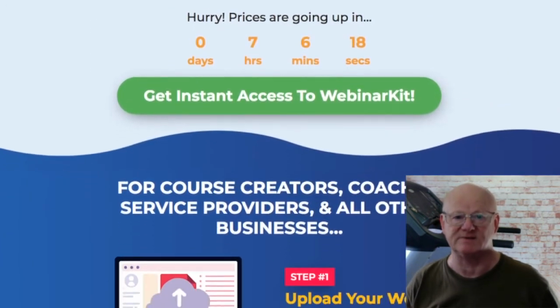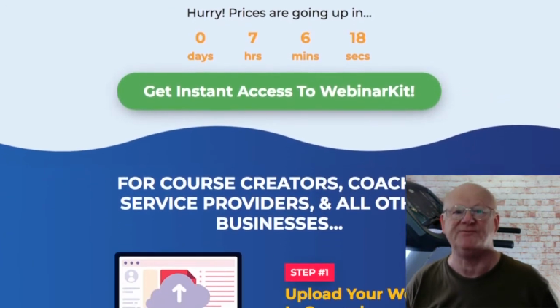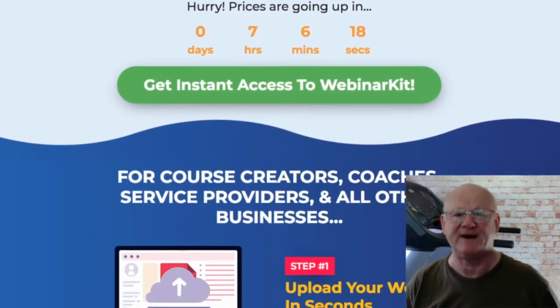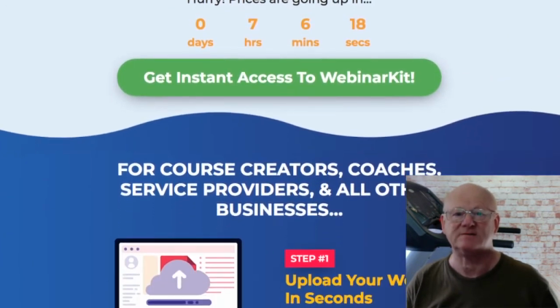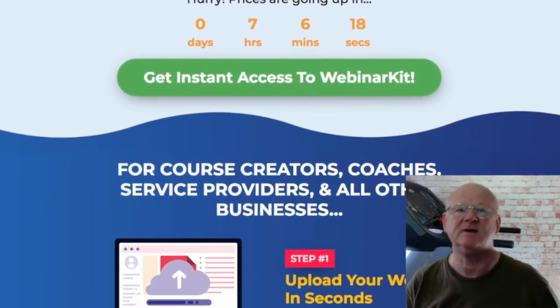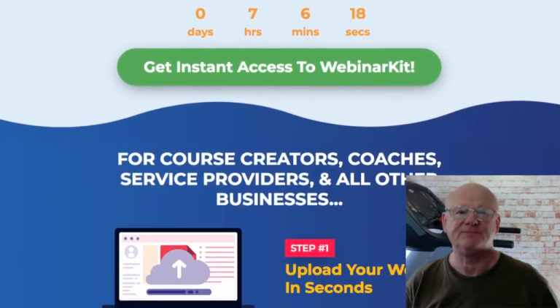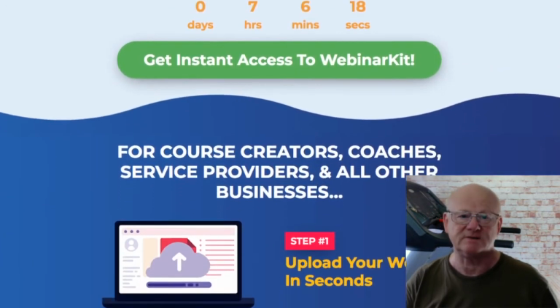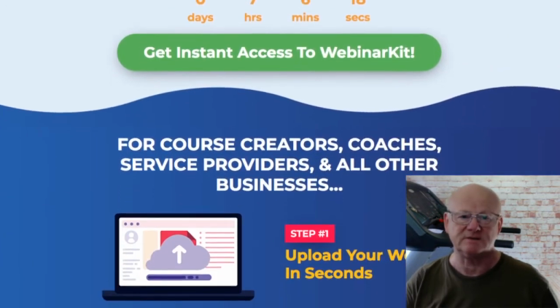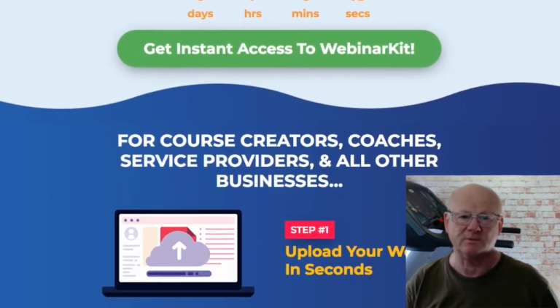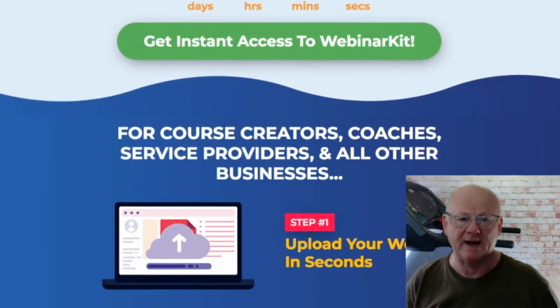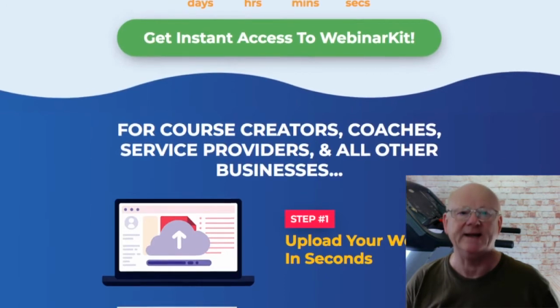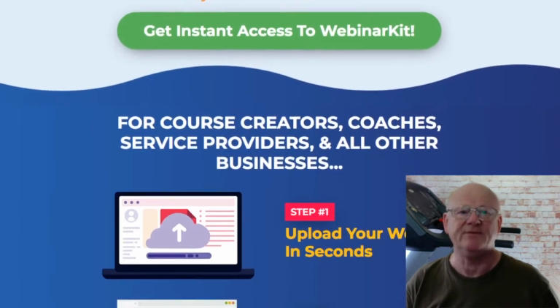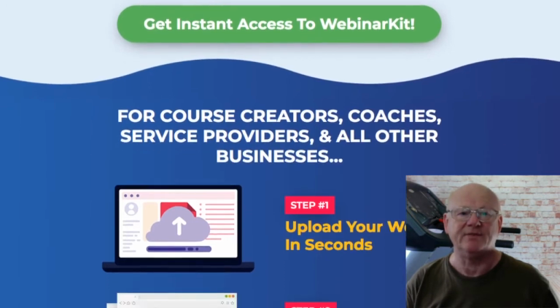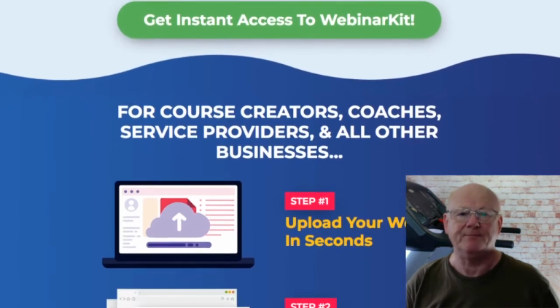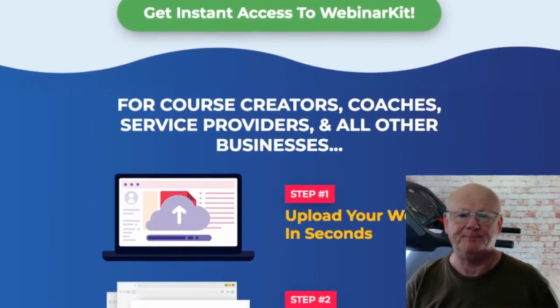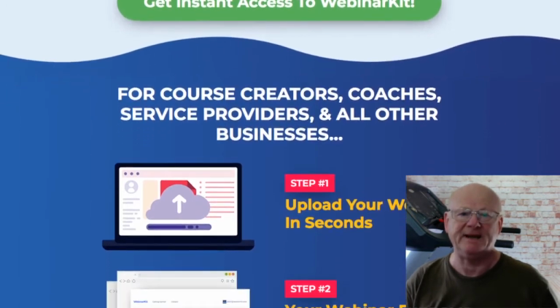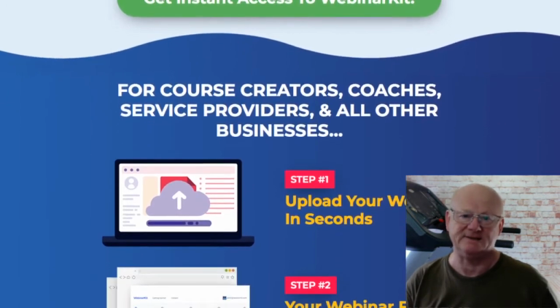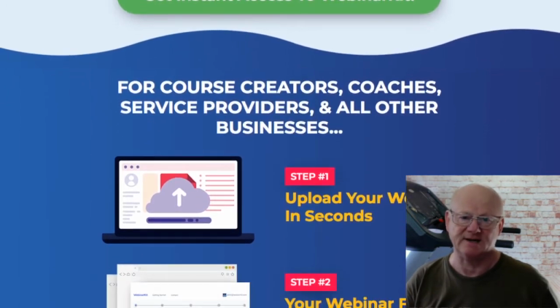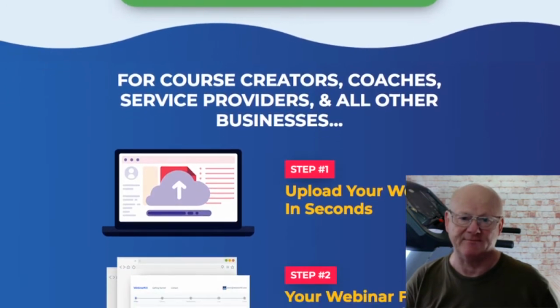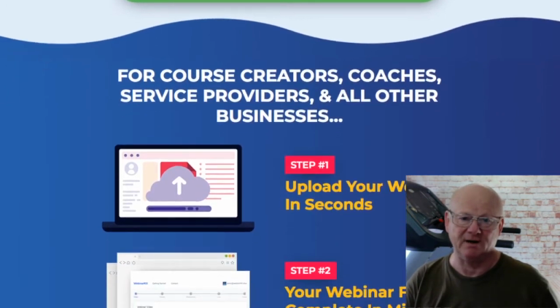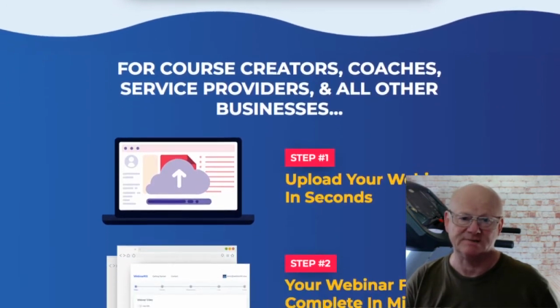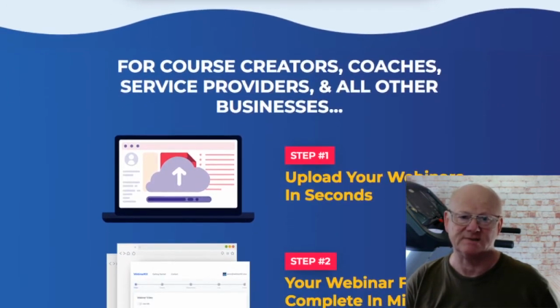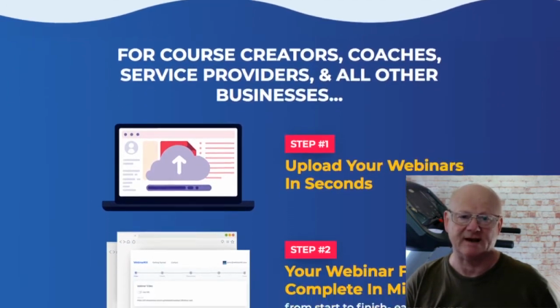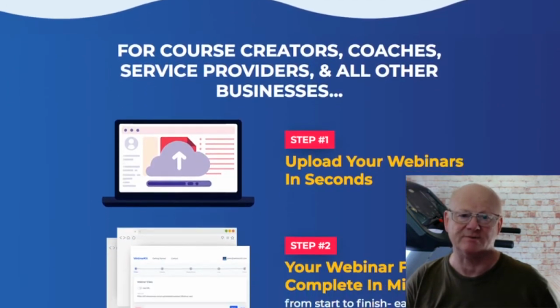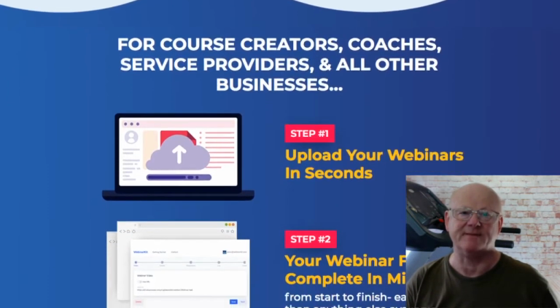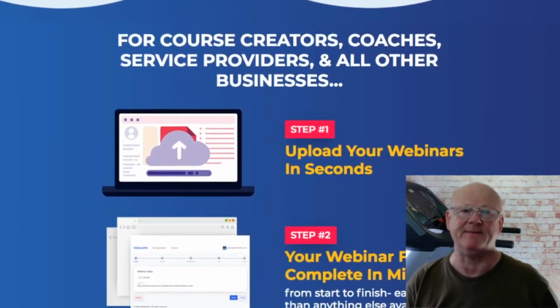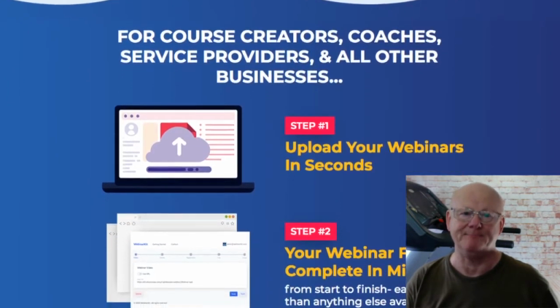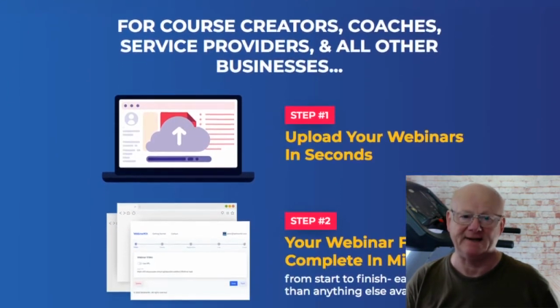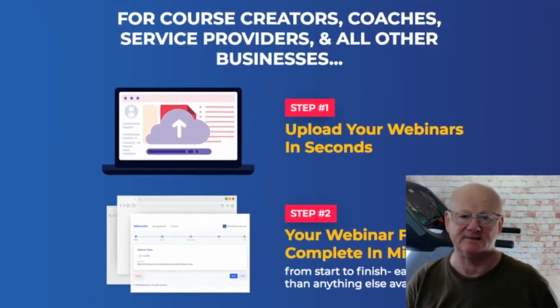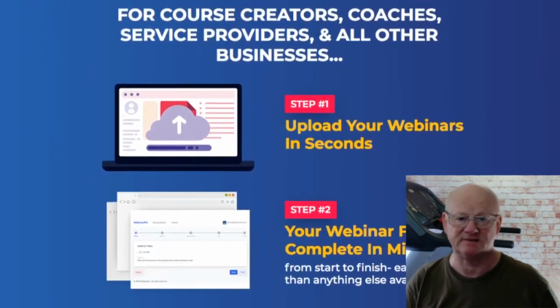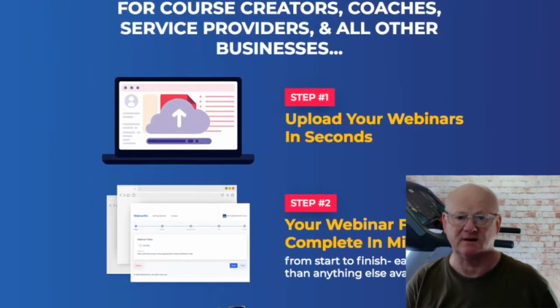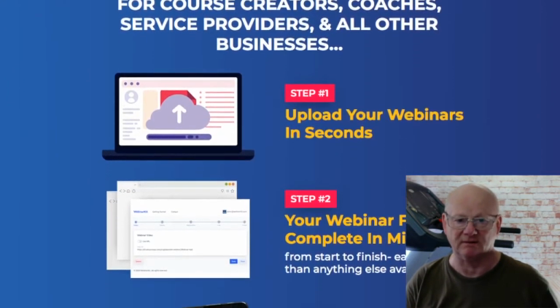It is no secret that big bucks online are in auto webinars. In fact, this is the way that the big internet marketers are able to make millions of dollars.